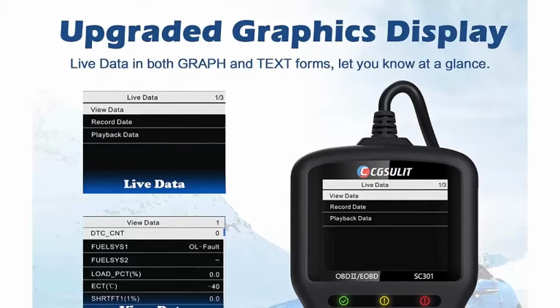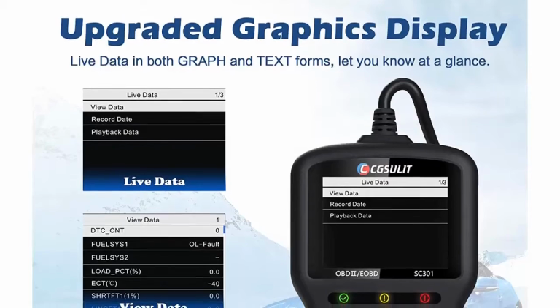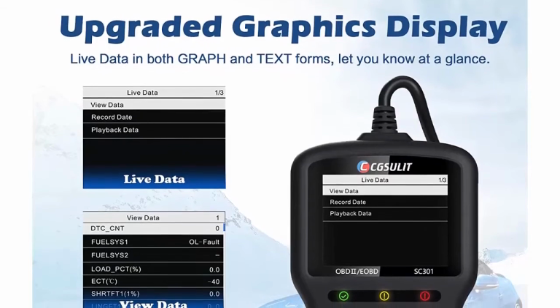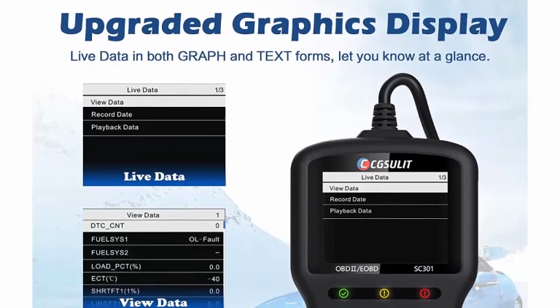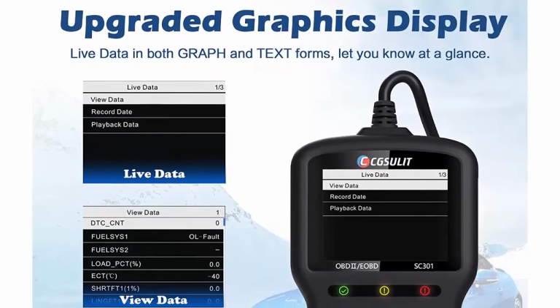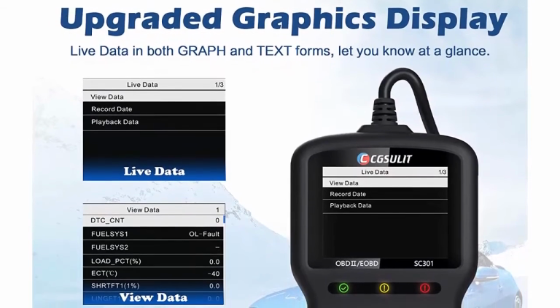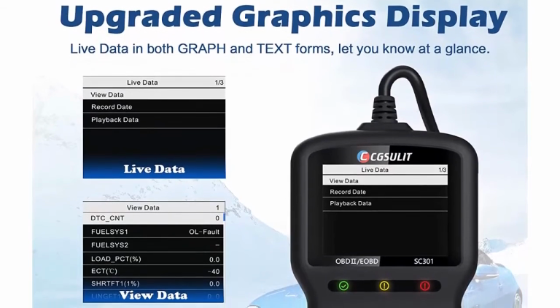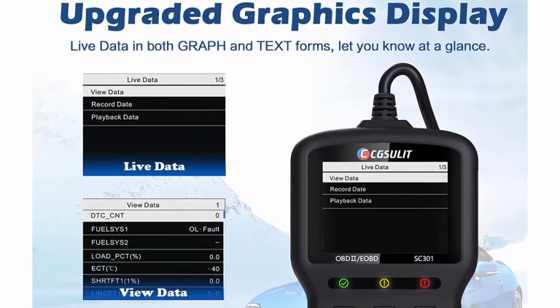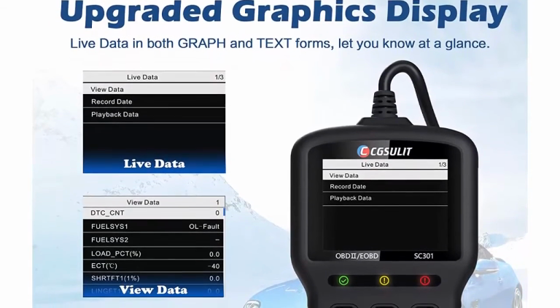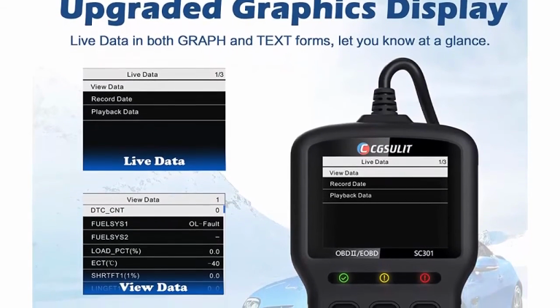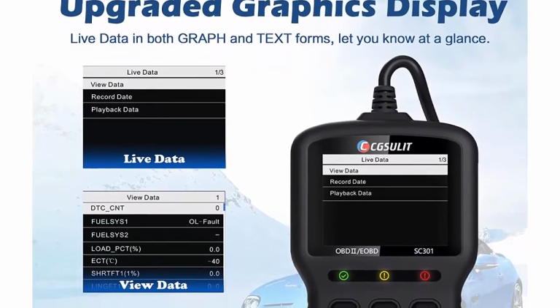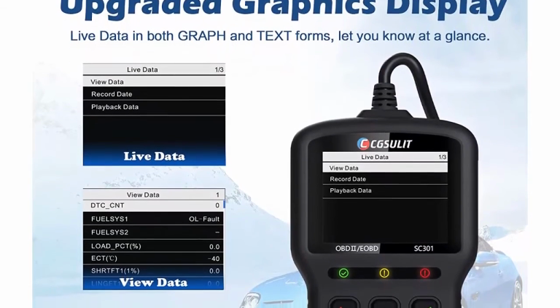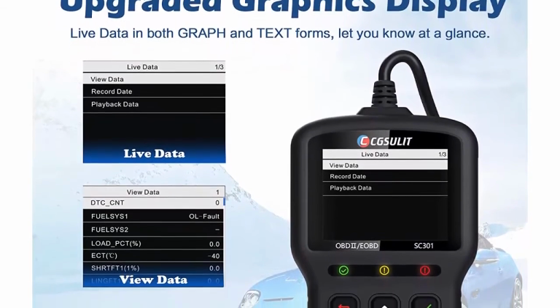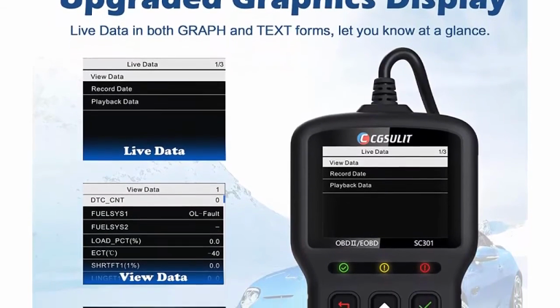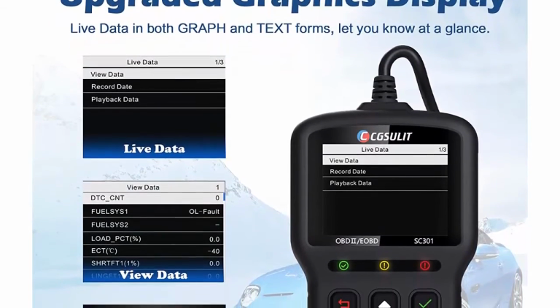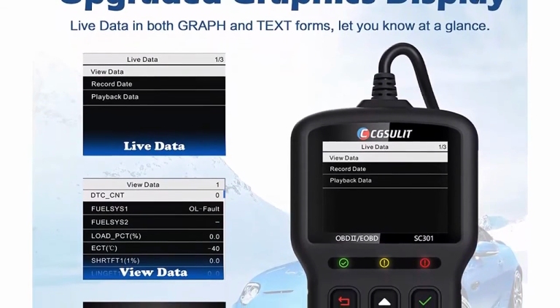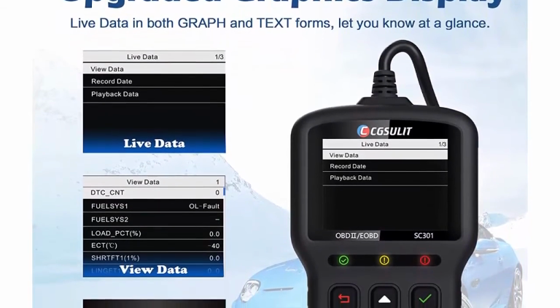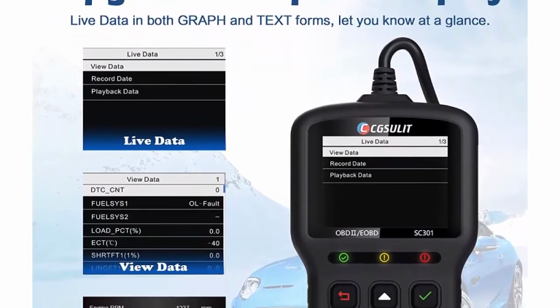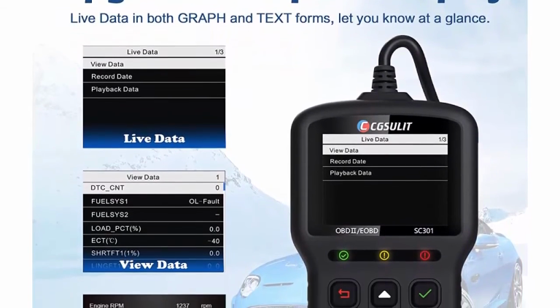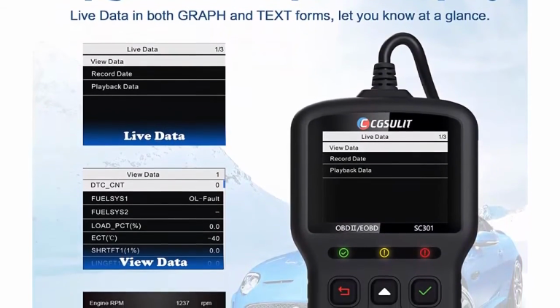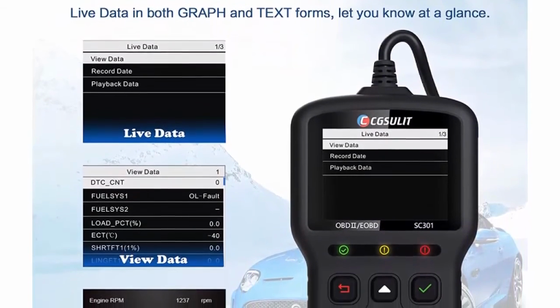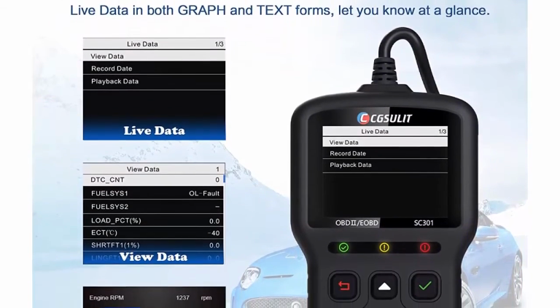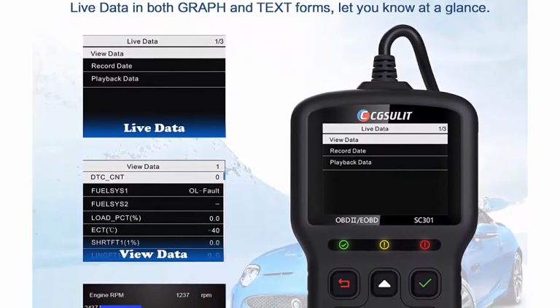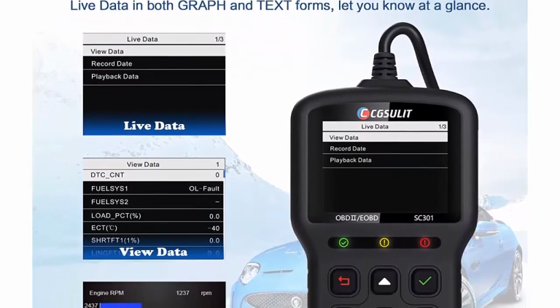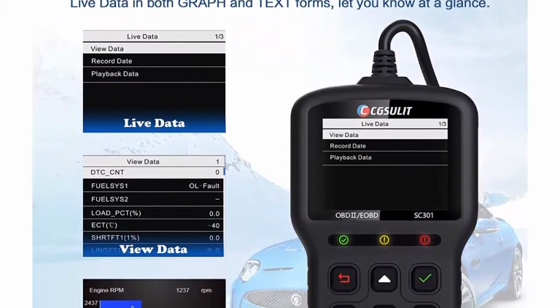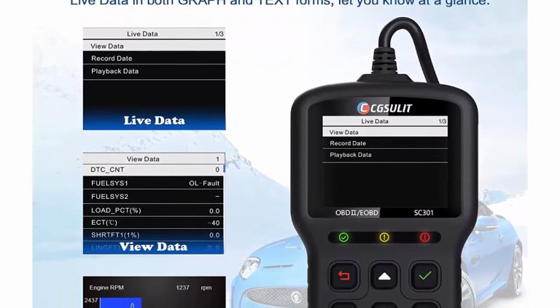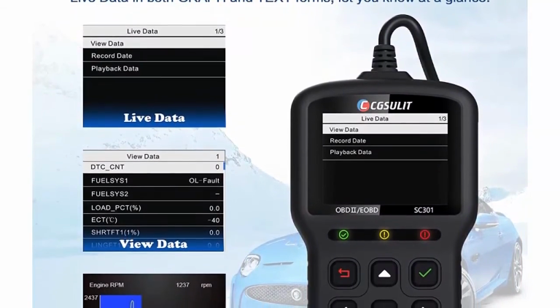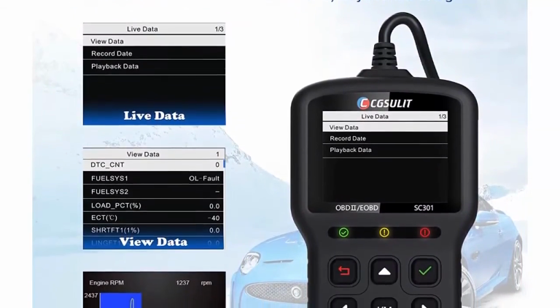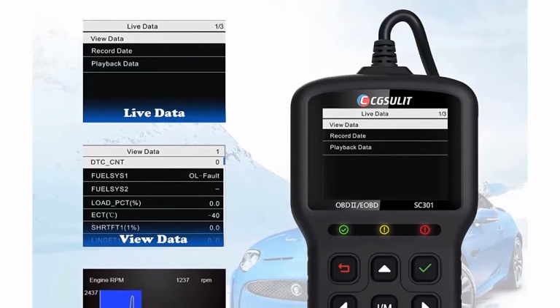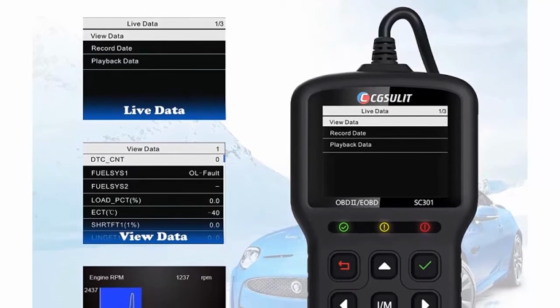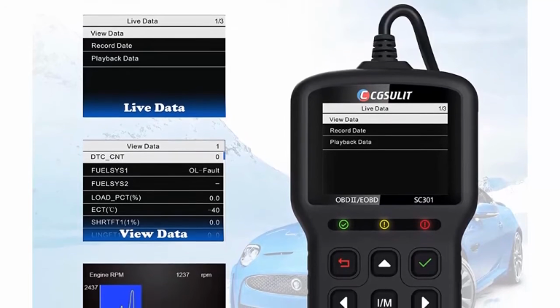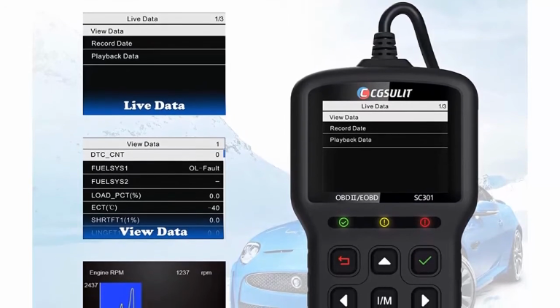I am going to show you the best car code reader, the Xulad SC301 OBD2 scanner. Let's start.